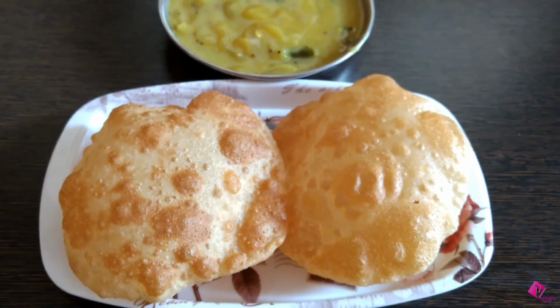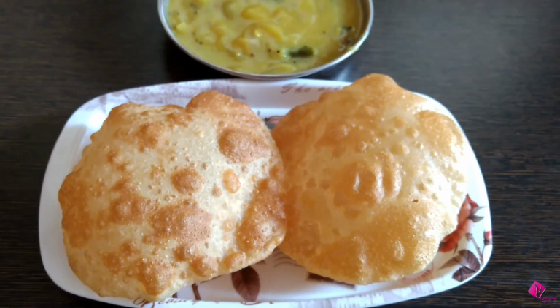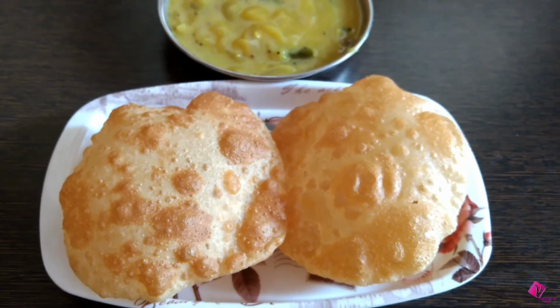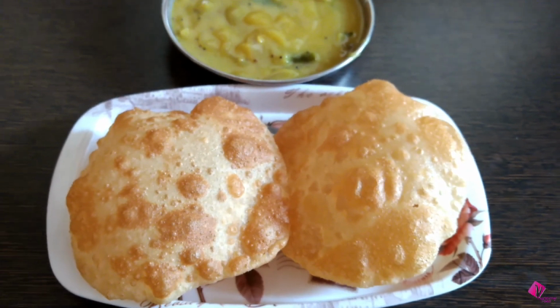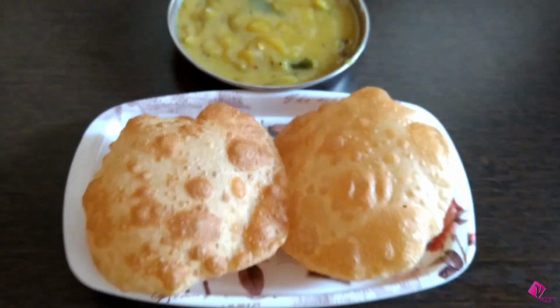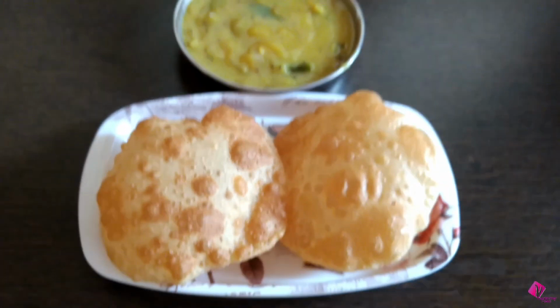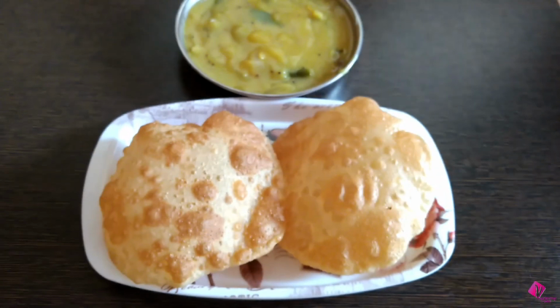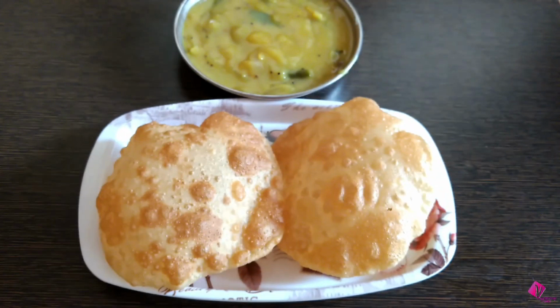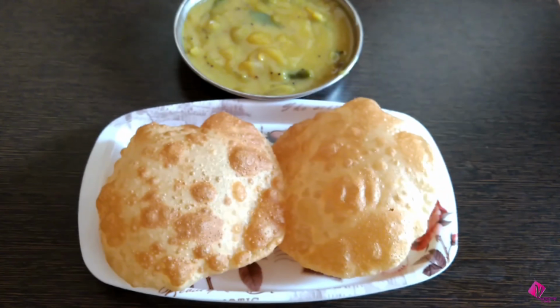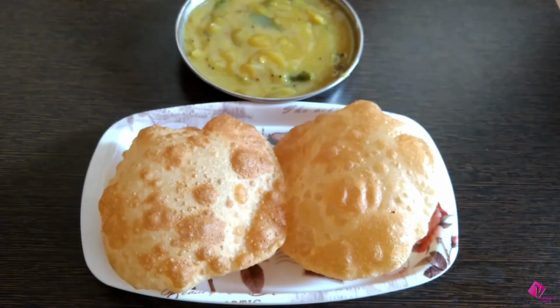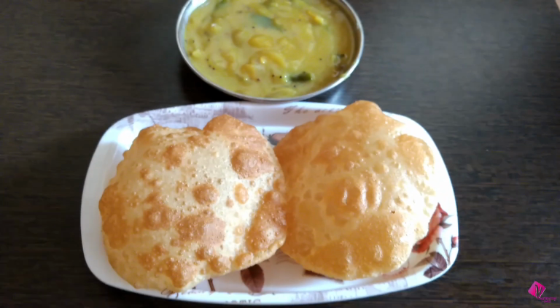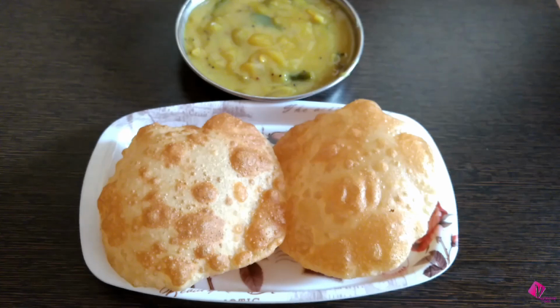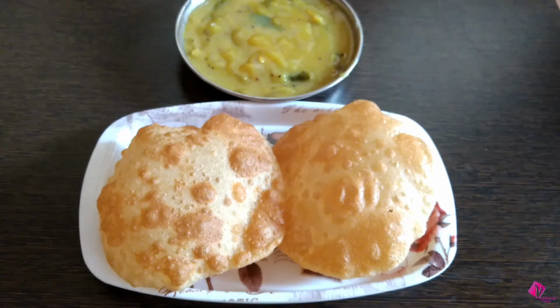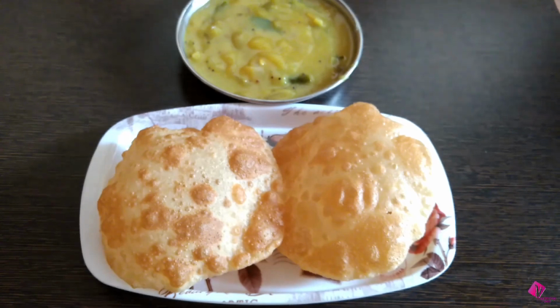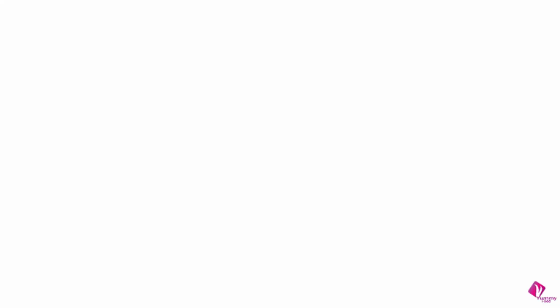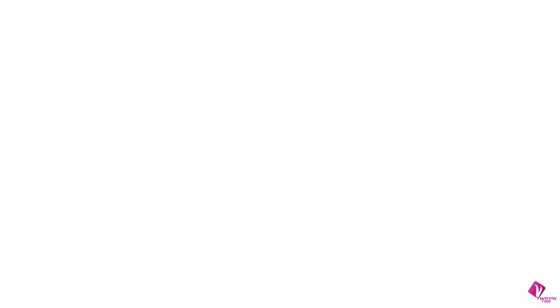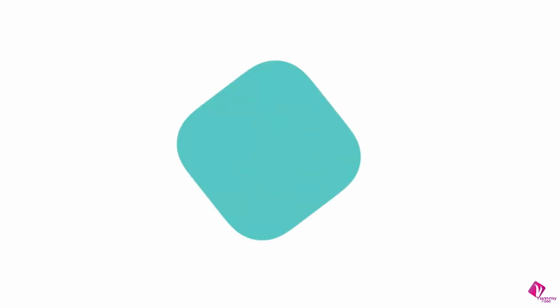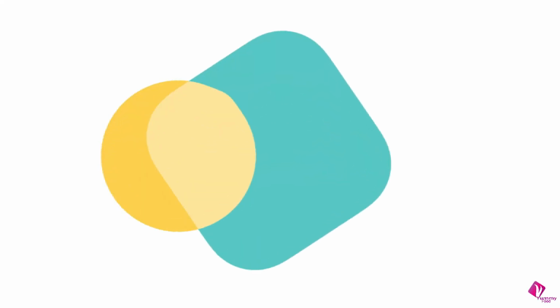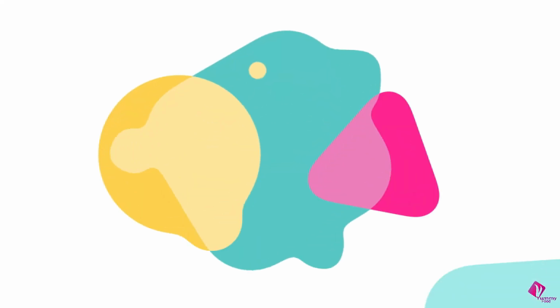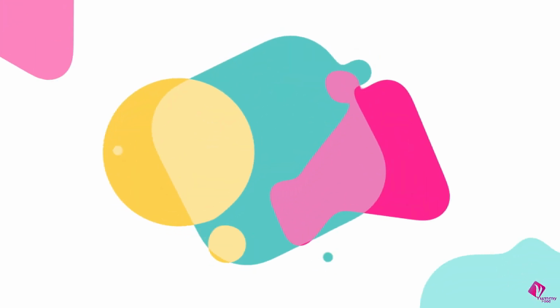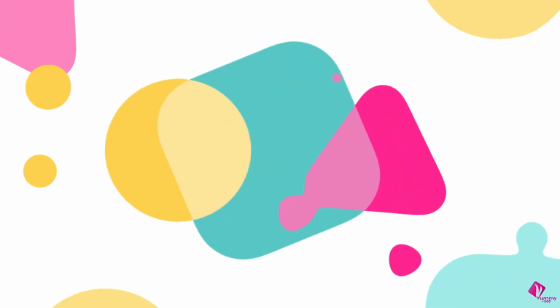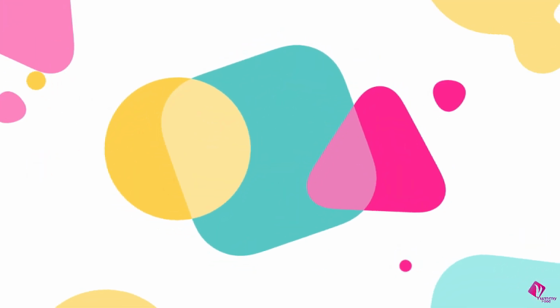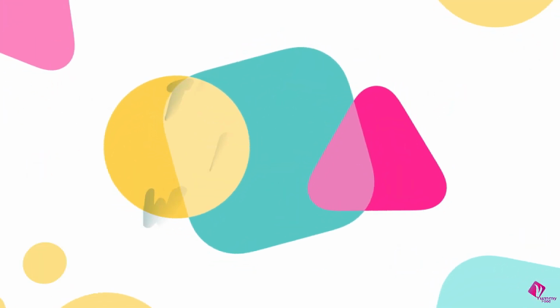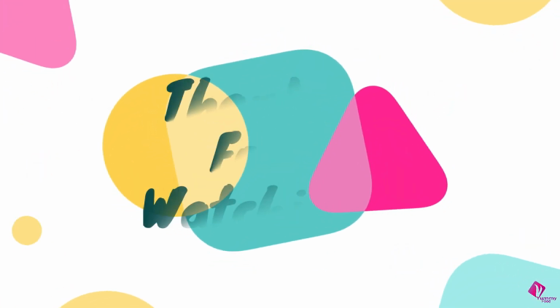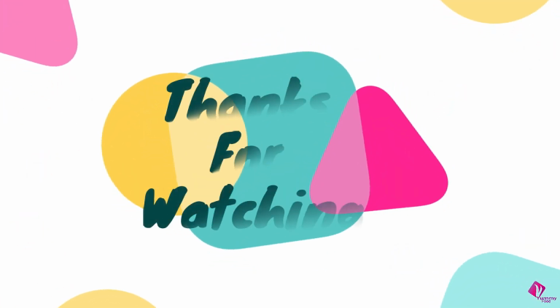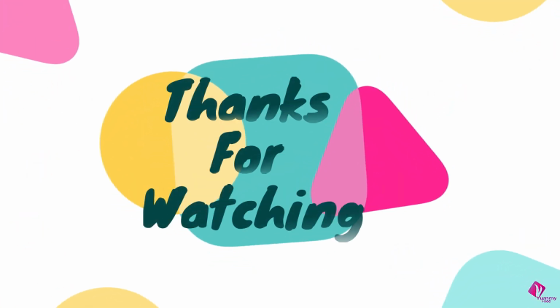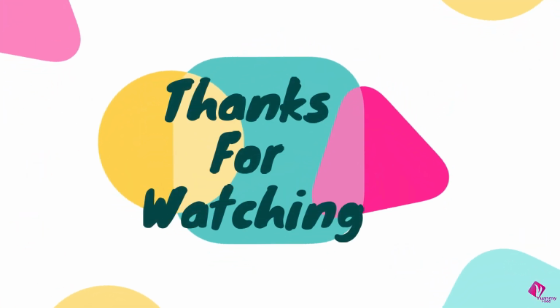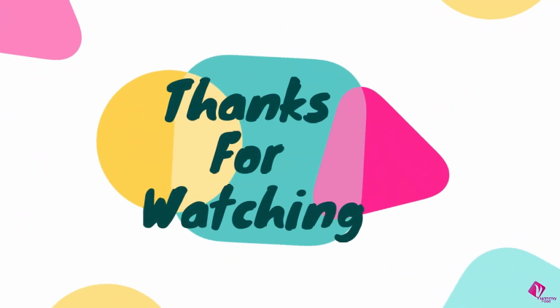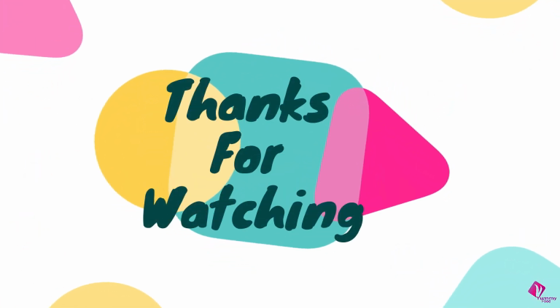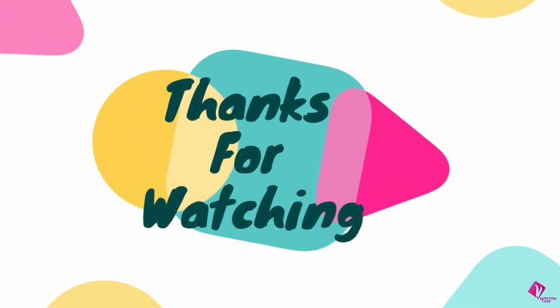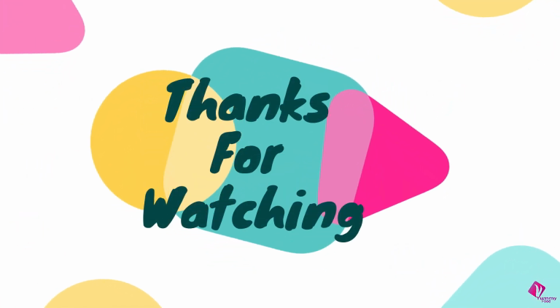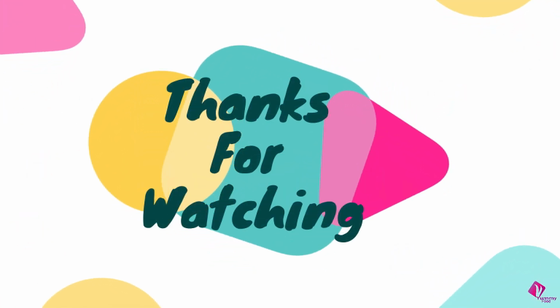If you like this channel, please subscribe to our channel.